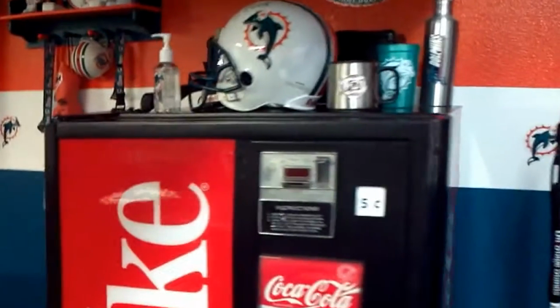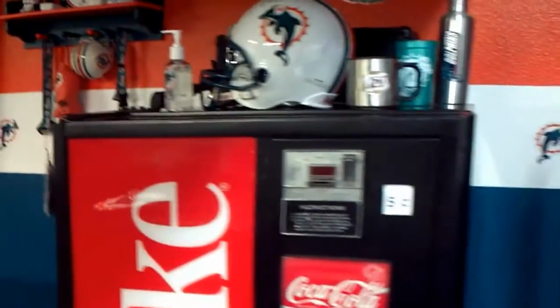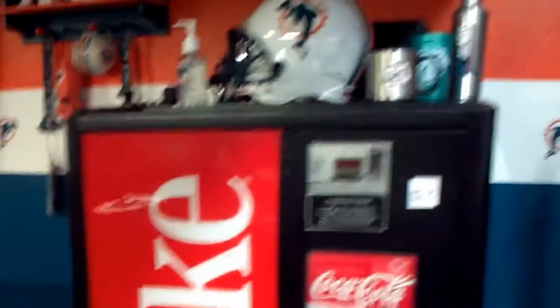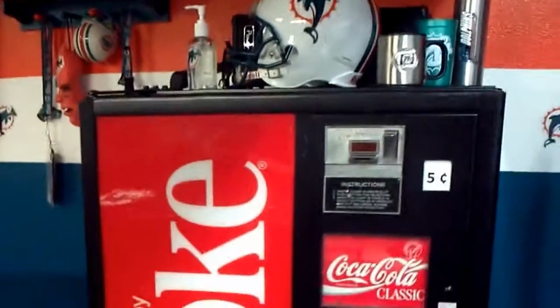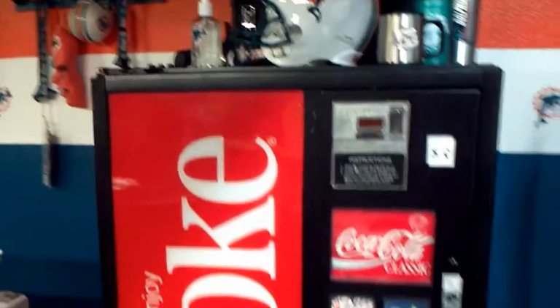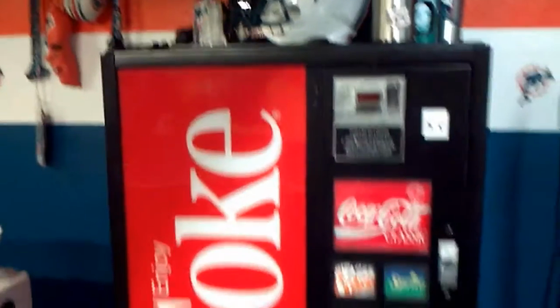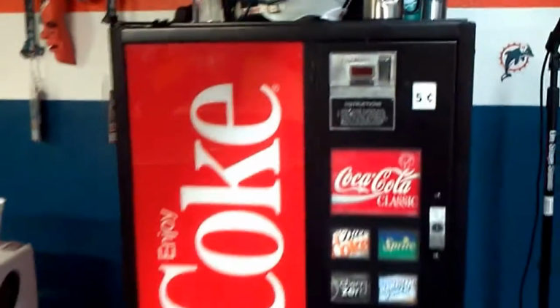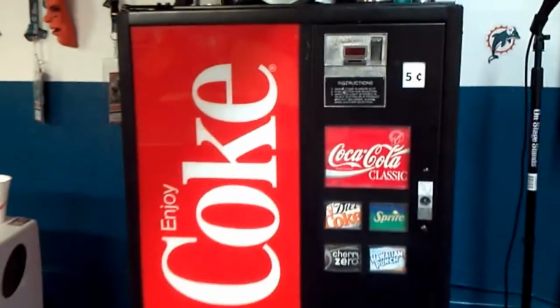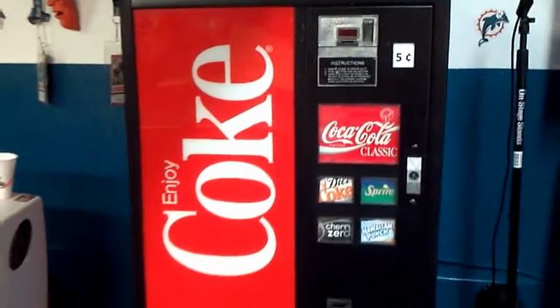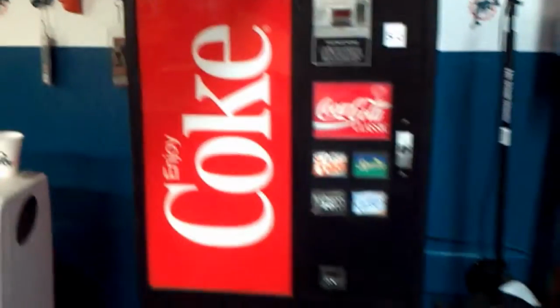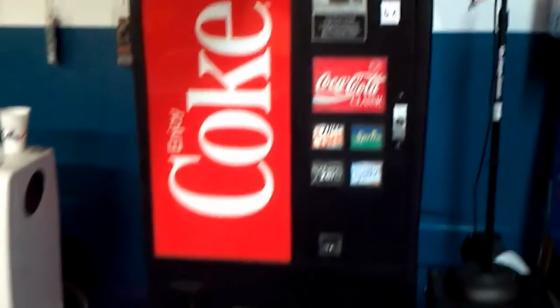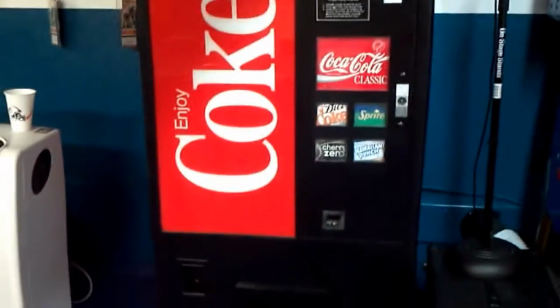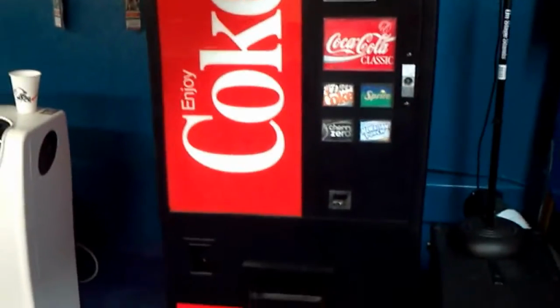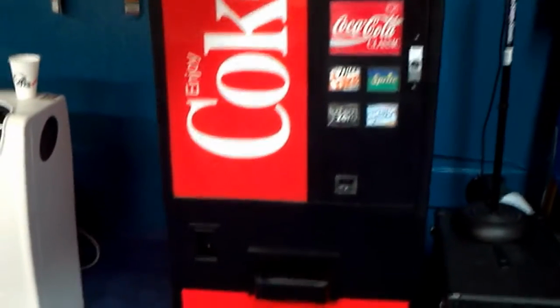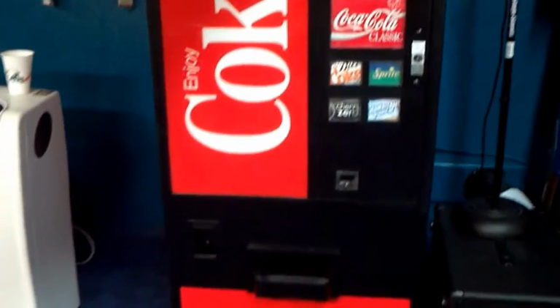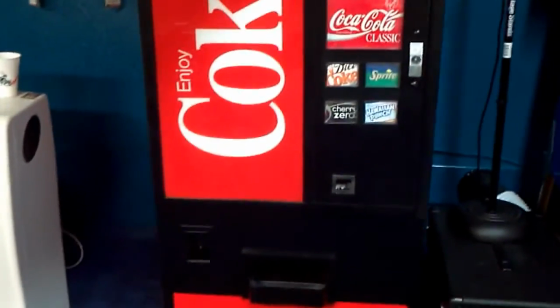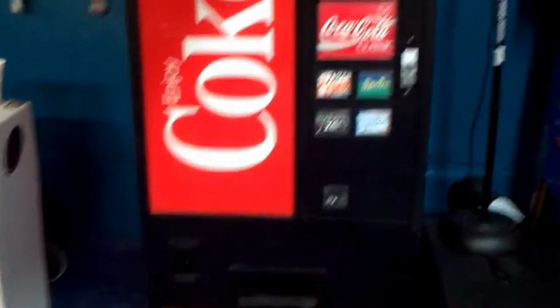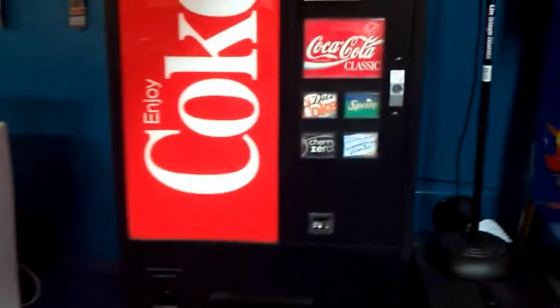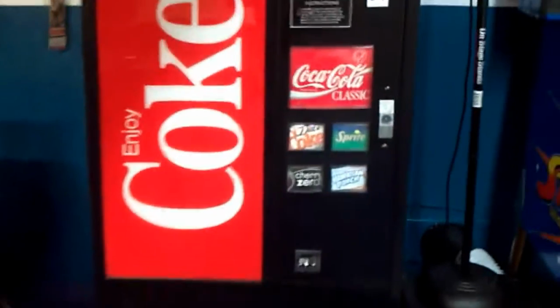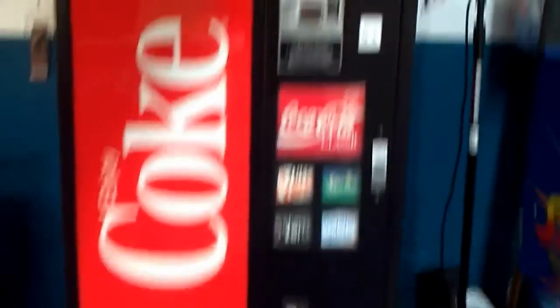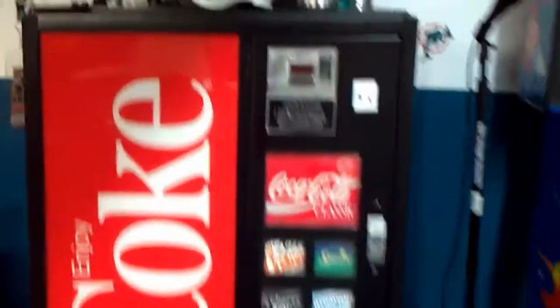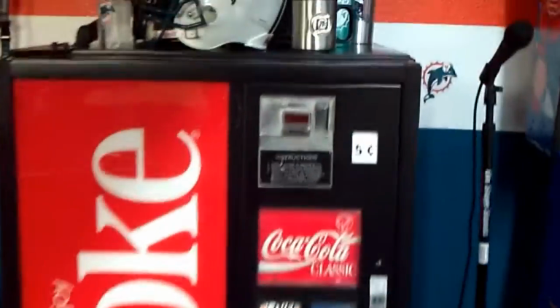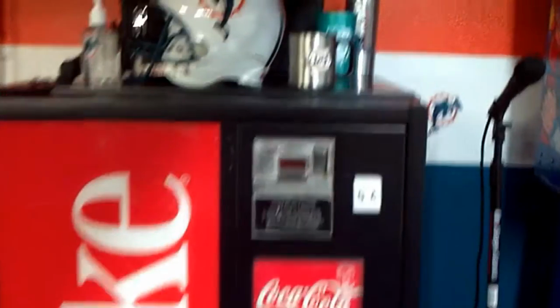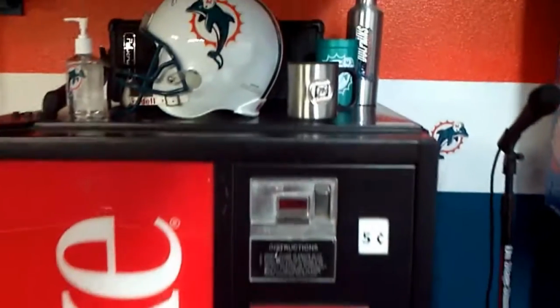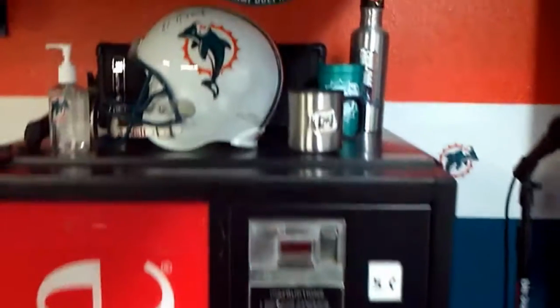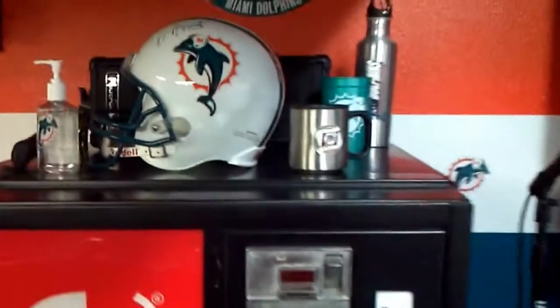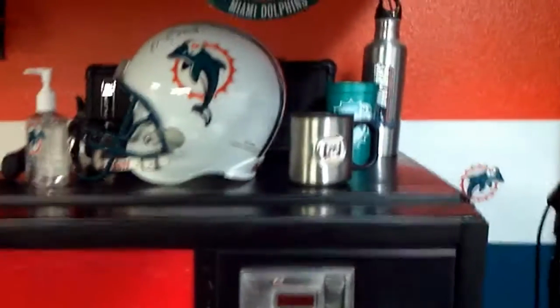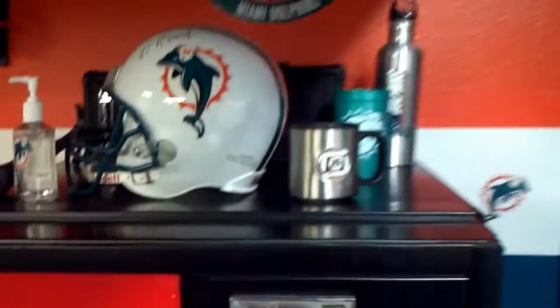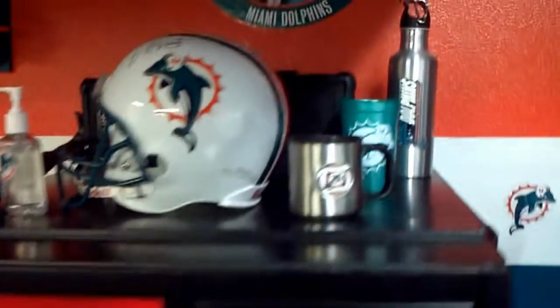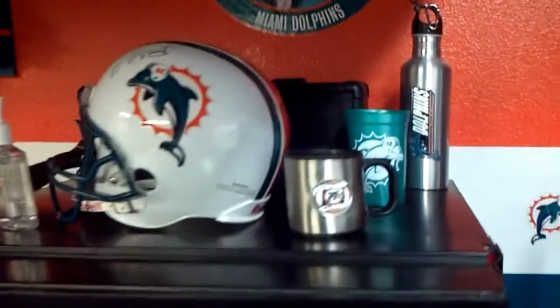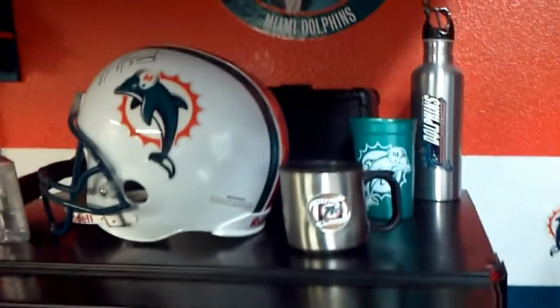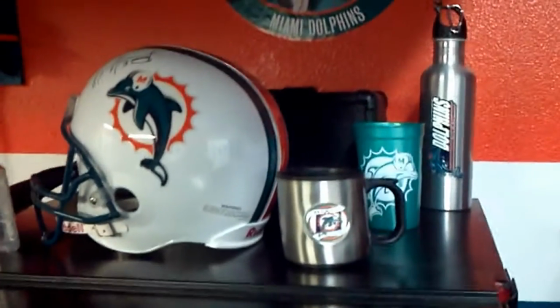My Coke machine. They don't have a Dolphins Coke machine either. Sponsor them, I'll get one. I'll advertise for you, Coke.